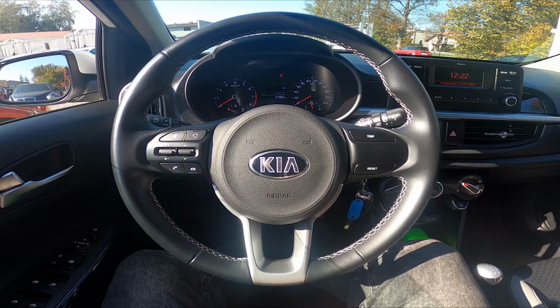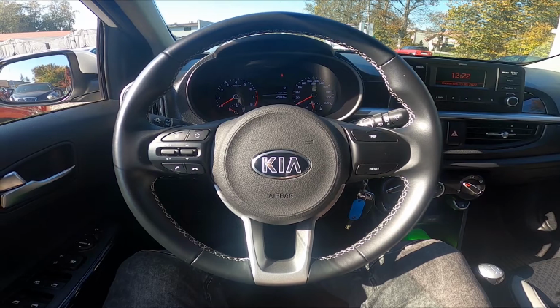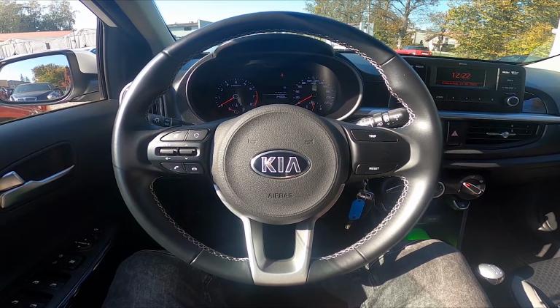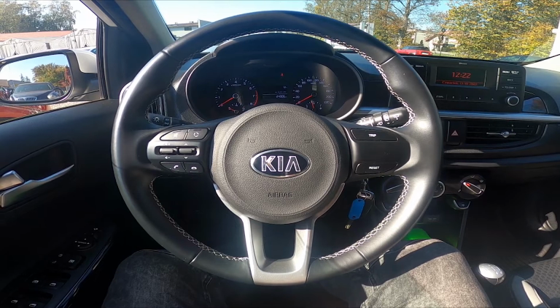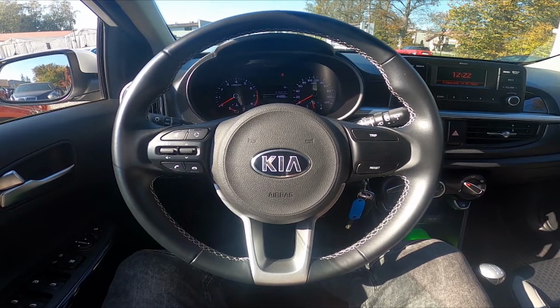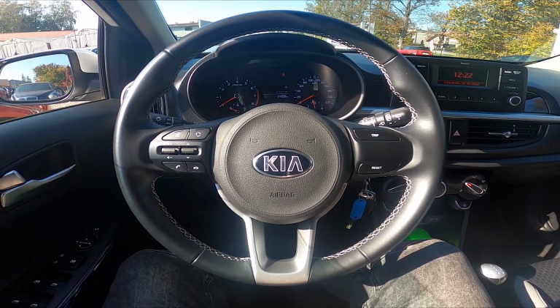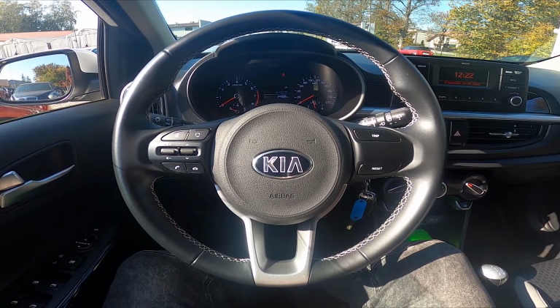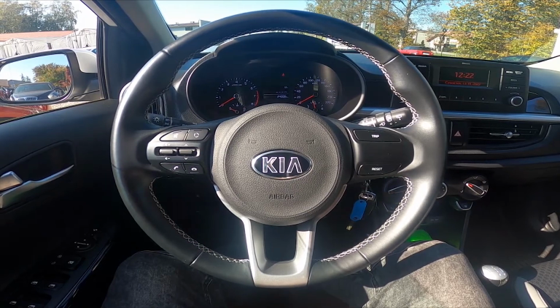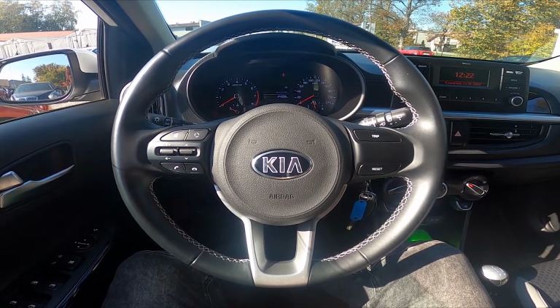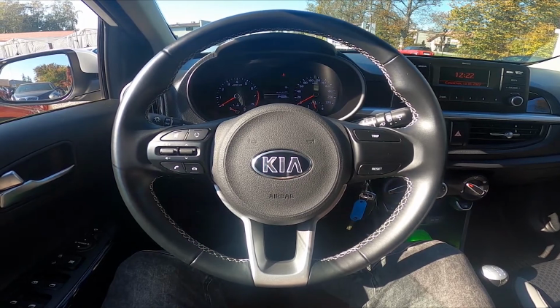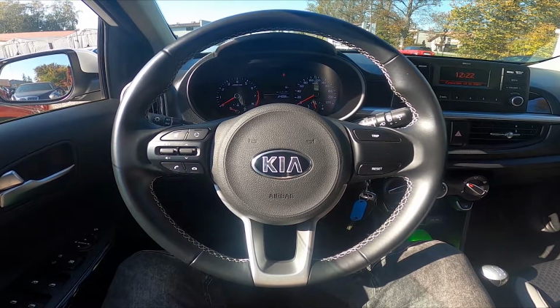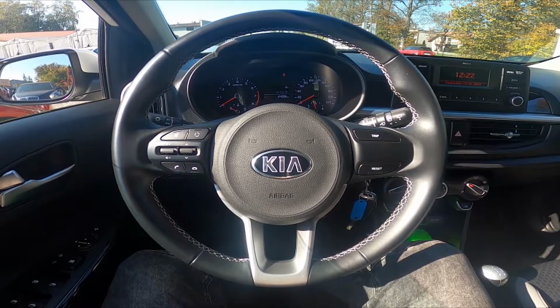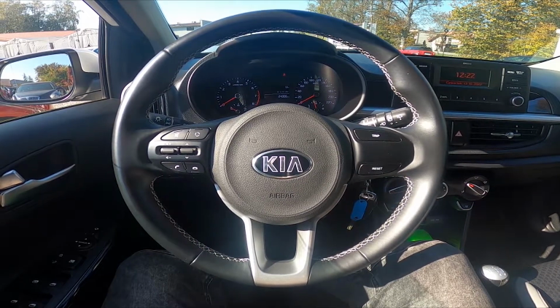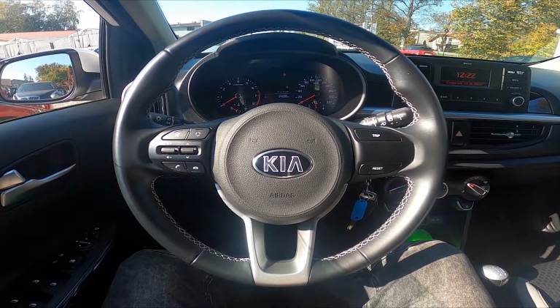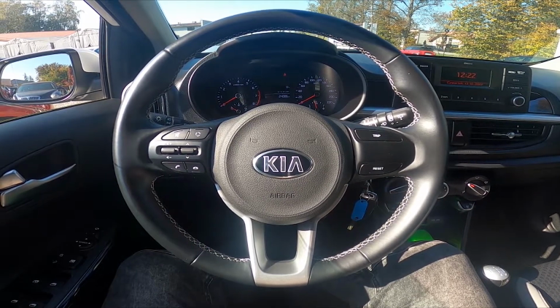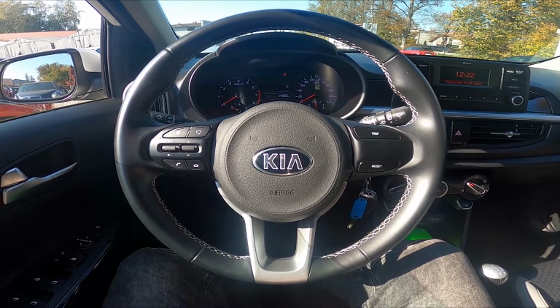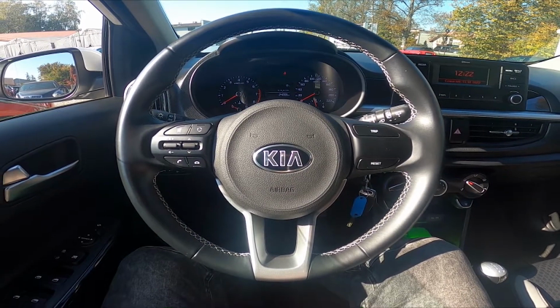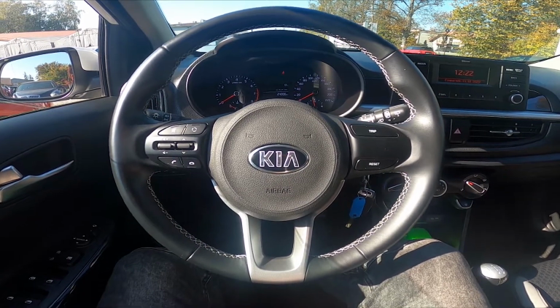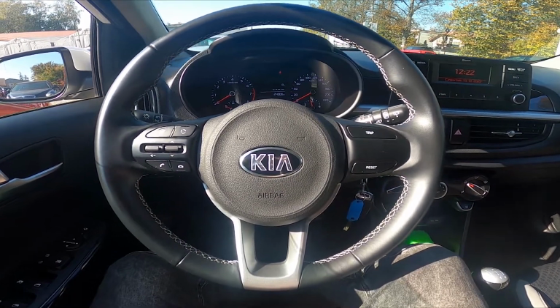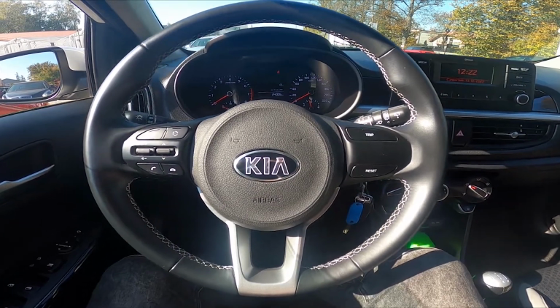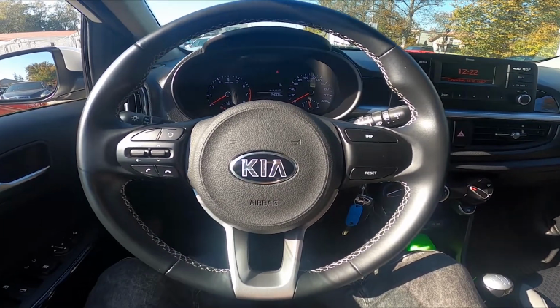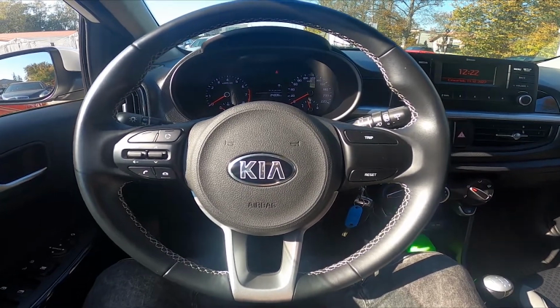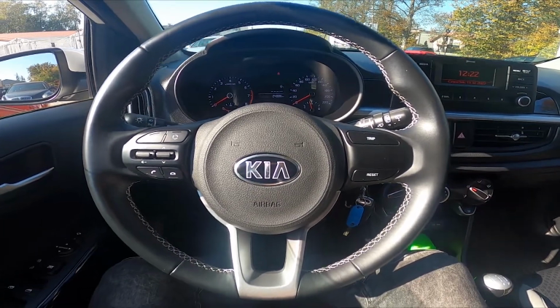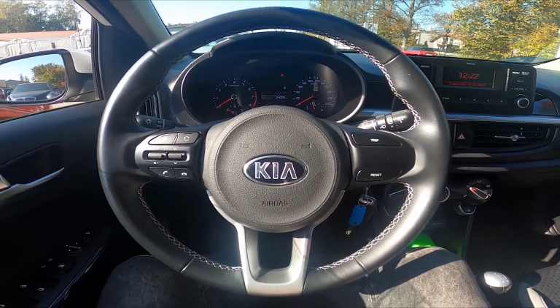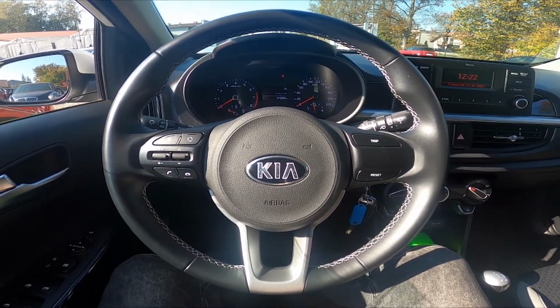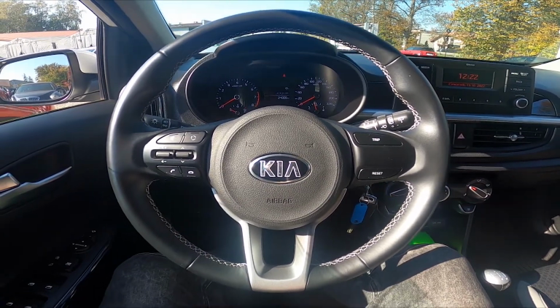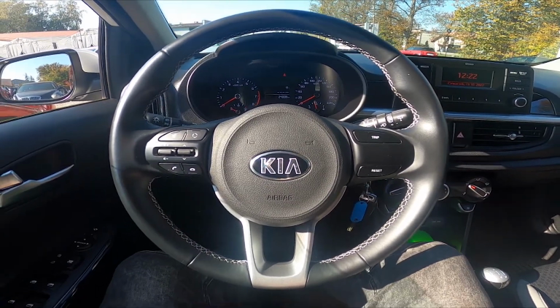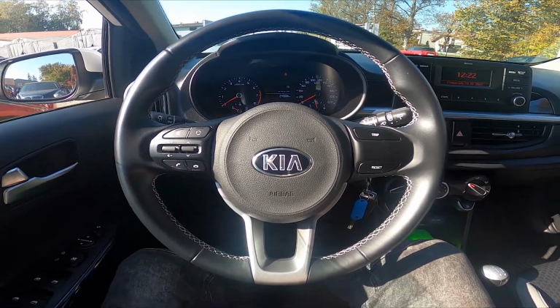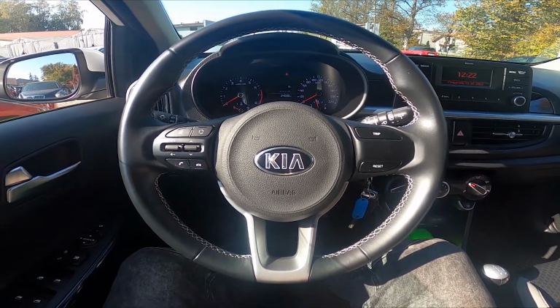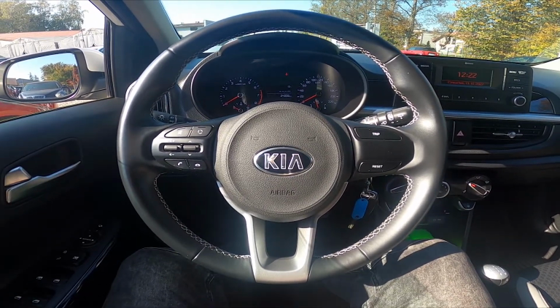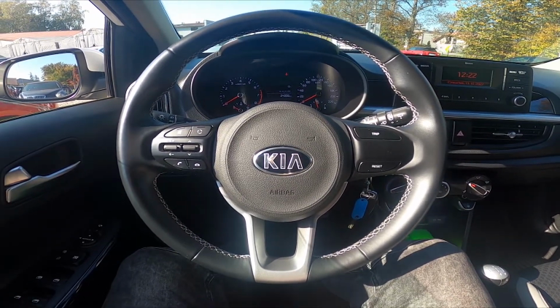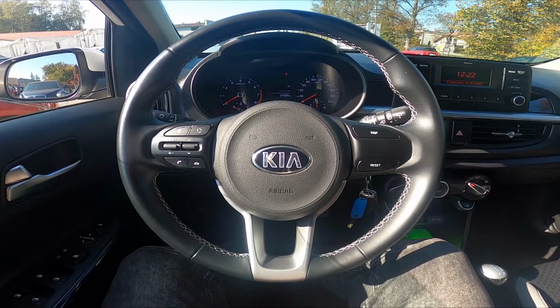Hello, today I'm showing you the Kia Picanto. In this video I'll show you how to adjust the steering wheel position.